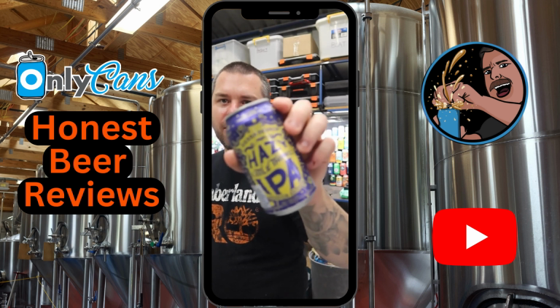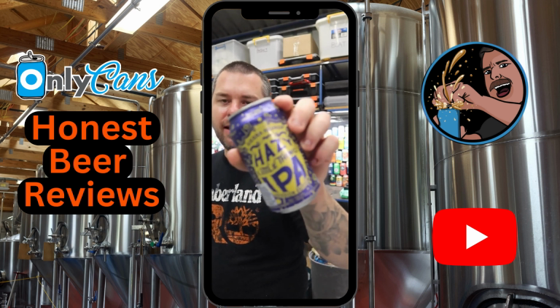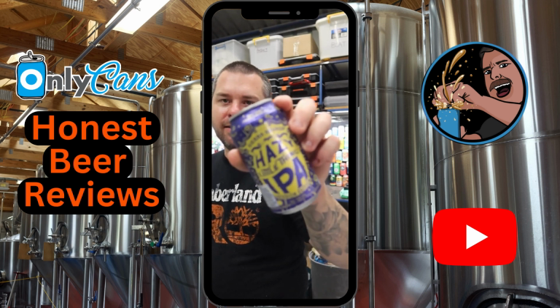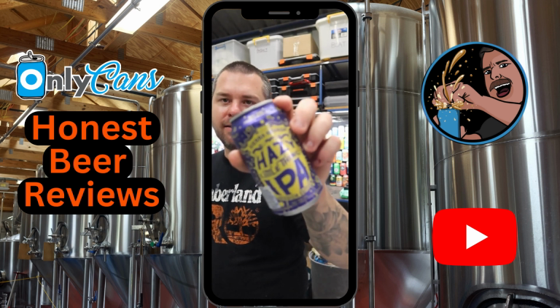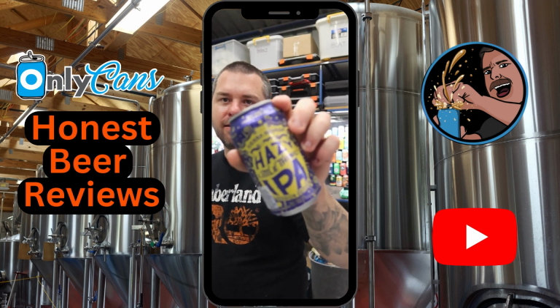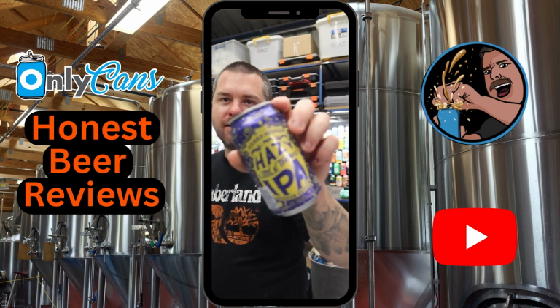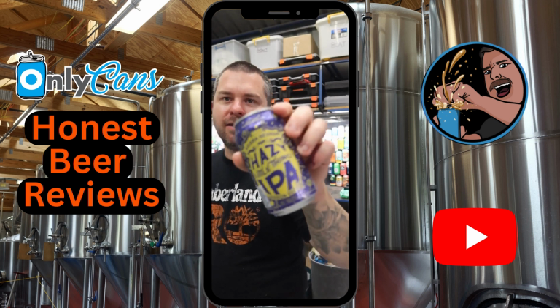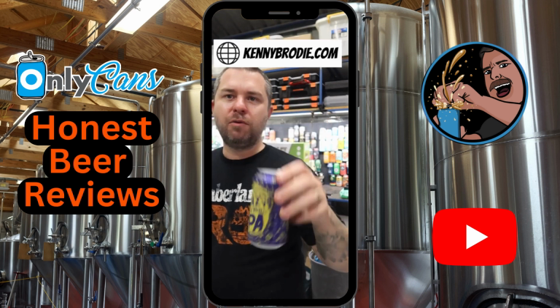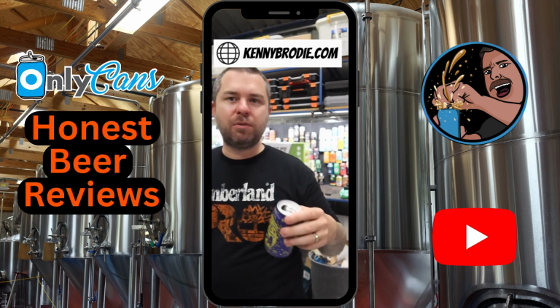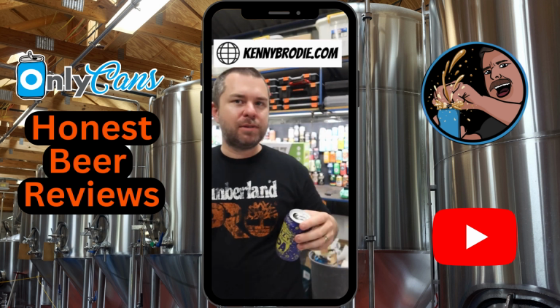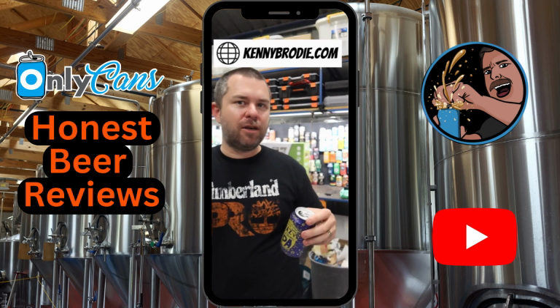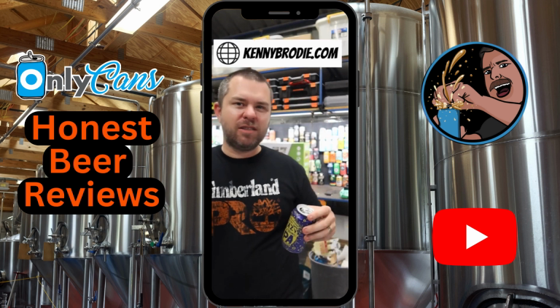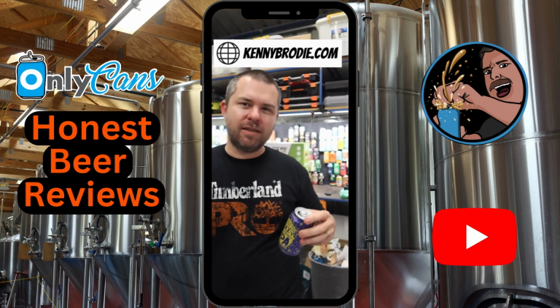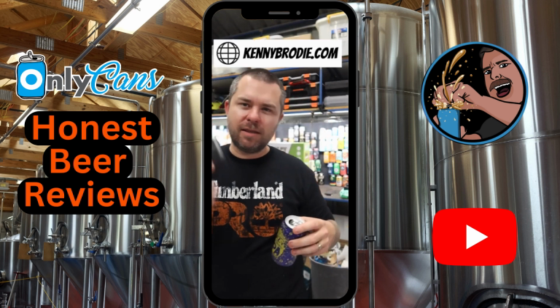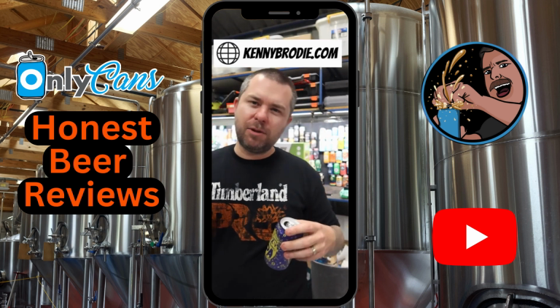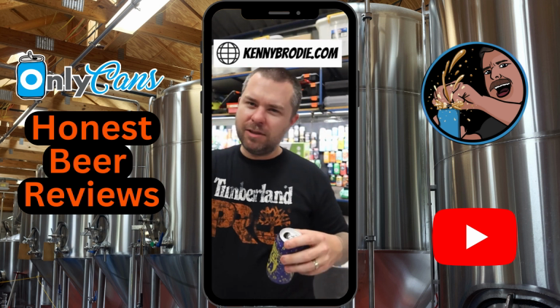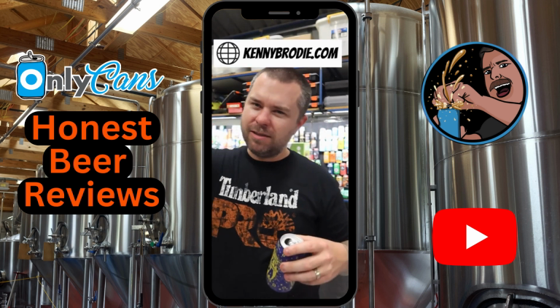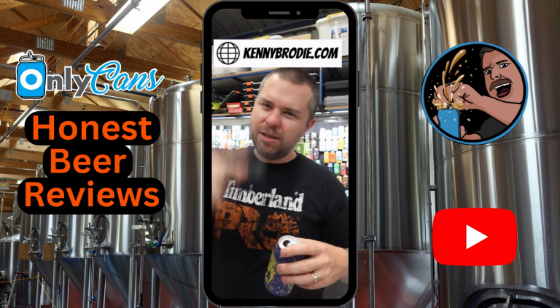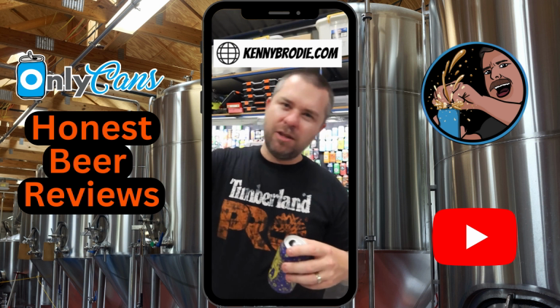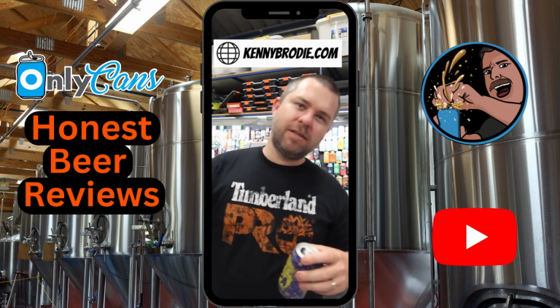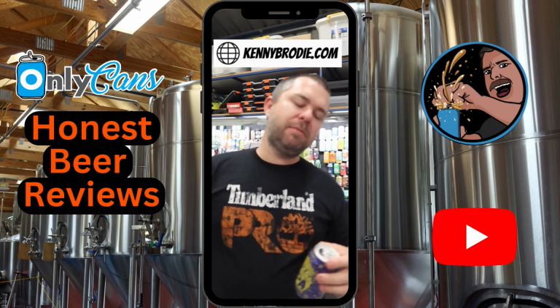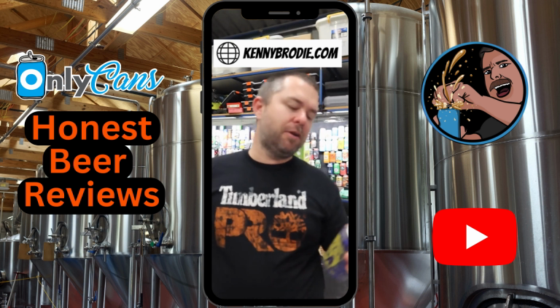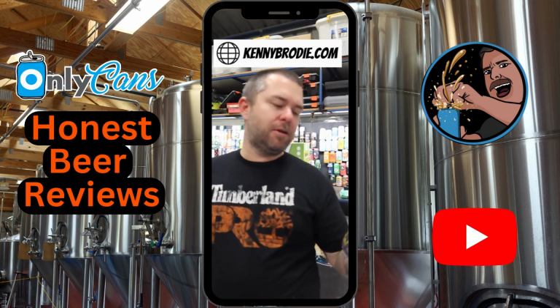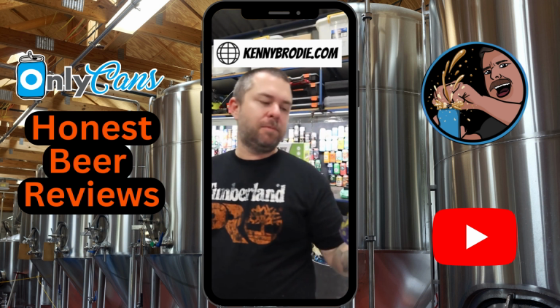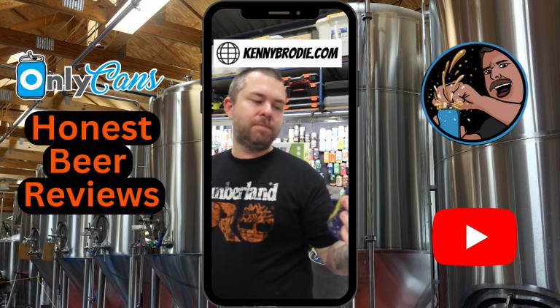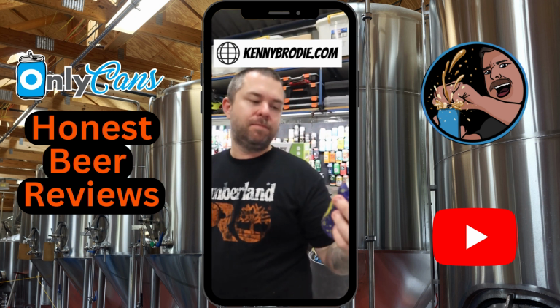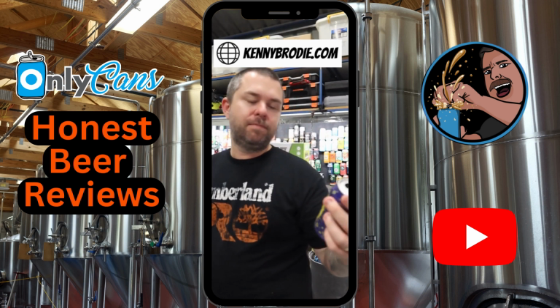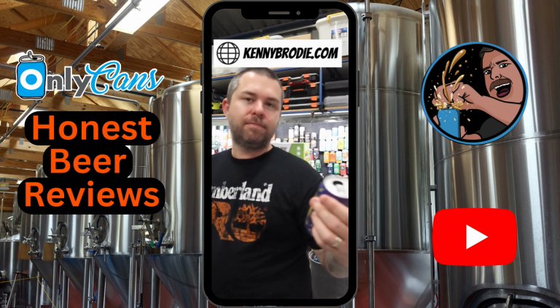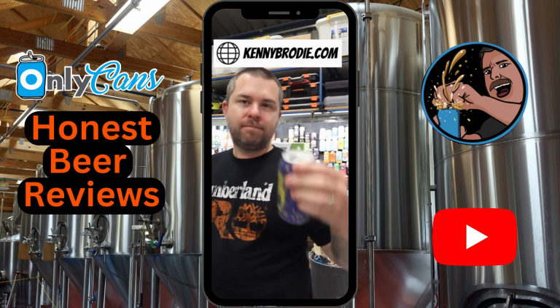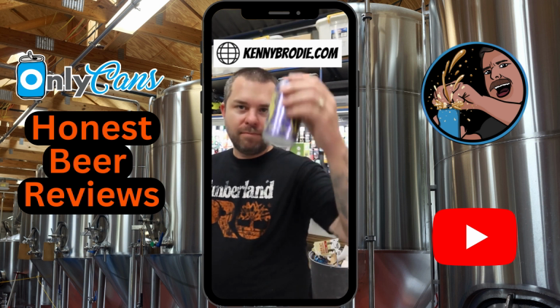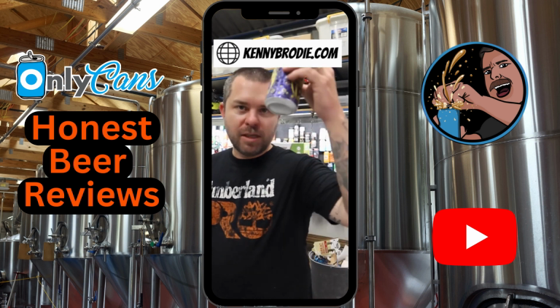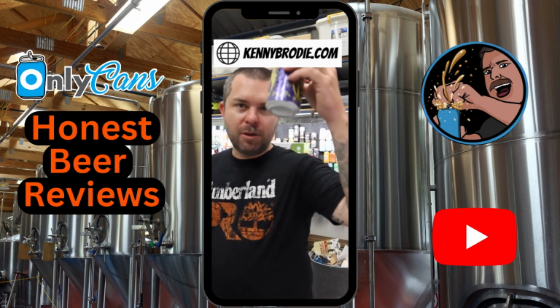Uncle Dan's, want to support an episode? Stickers, stubby coolers, t-shirts — kennybrady.com. See you tomorrow.